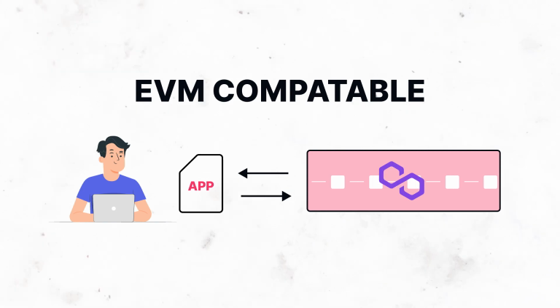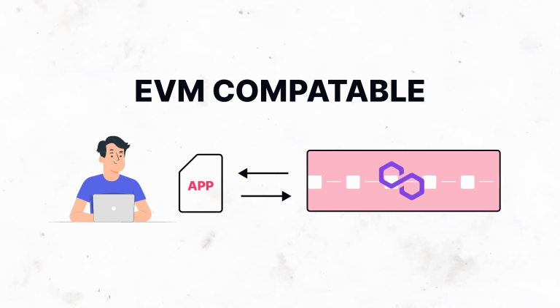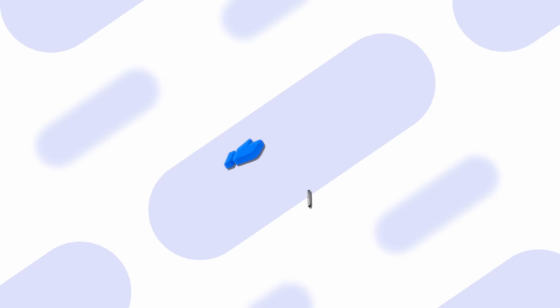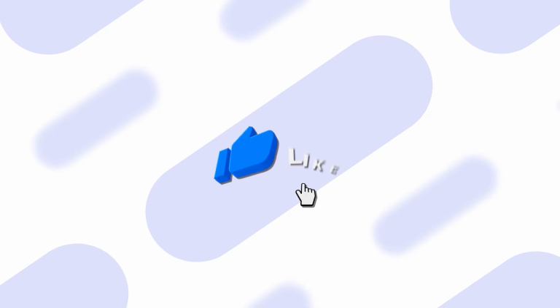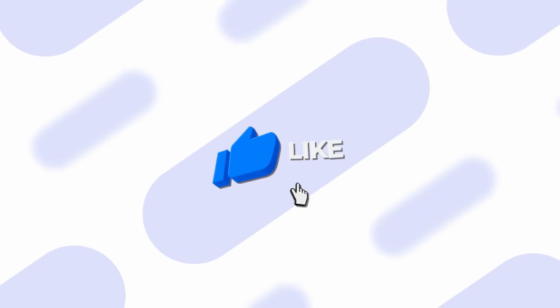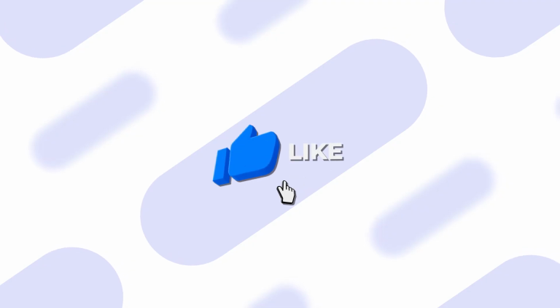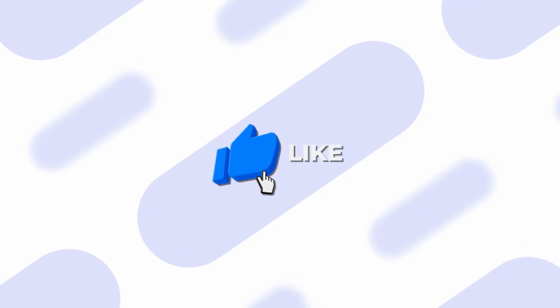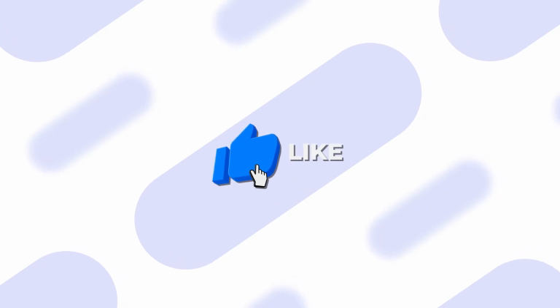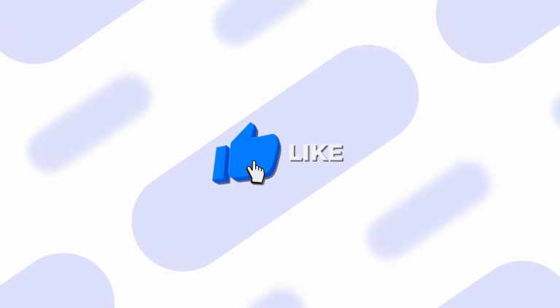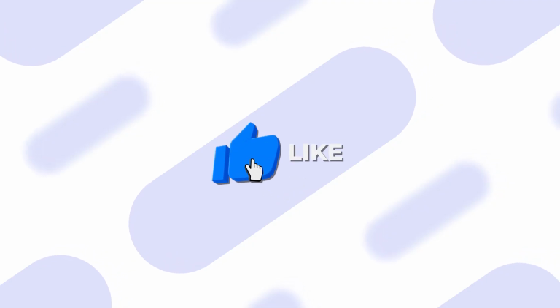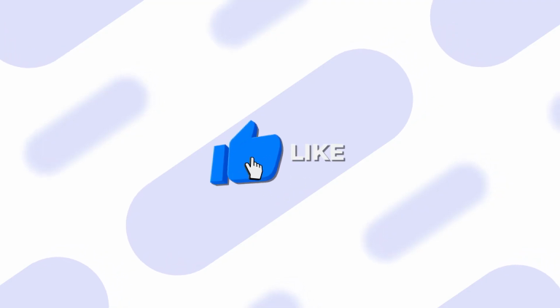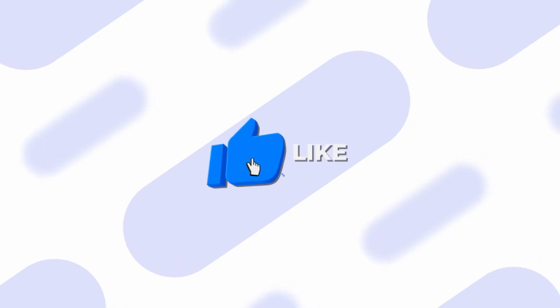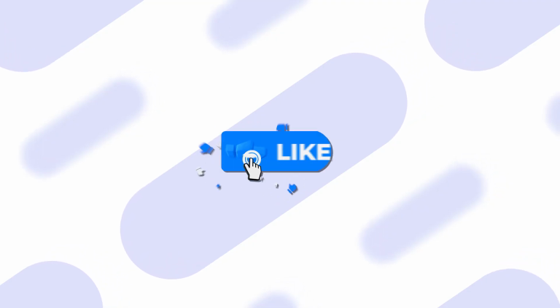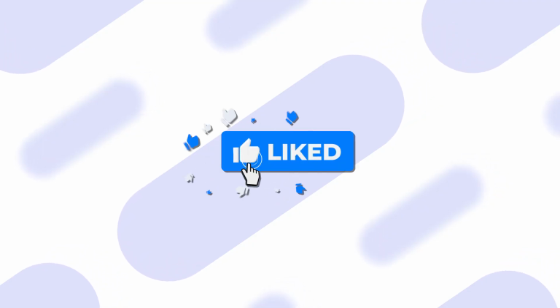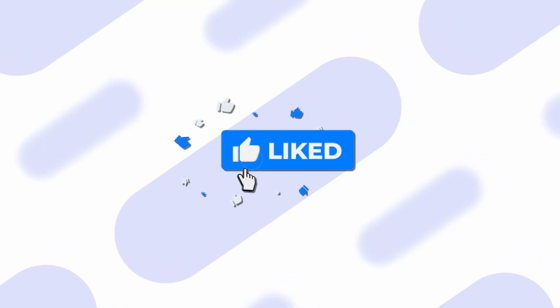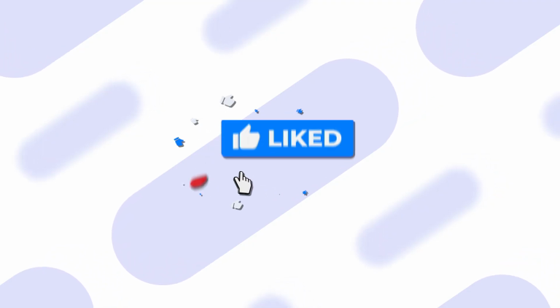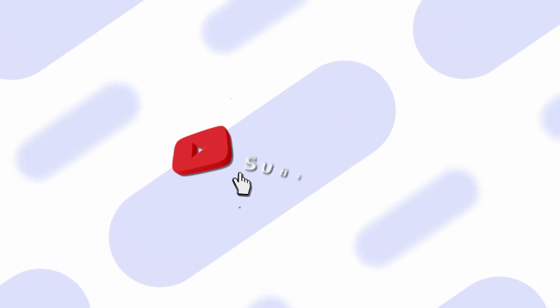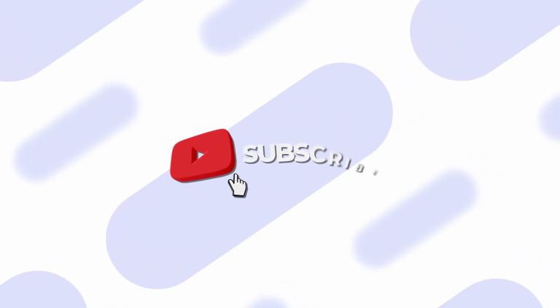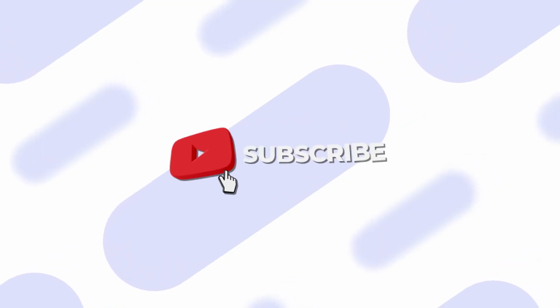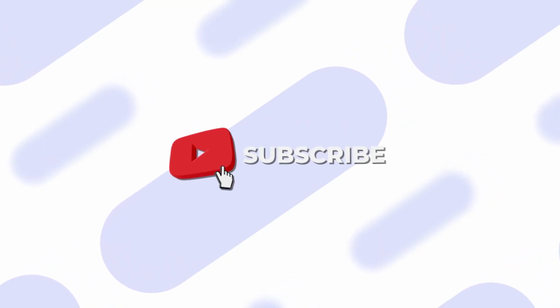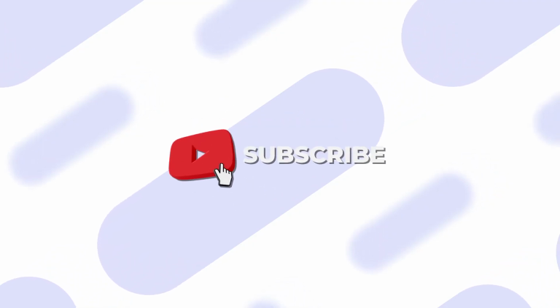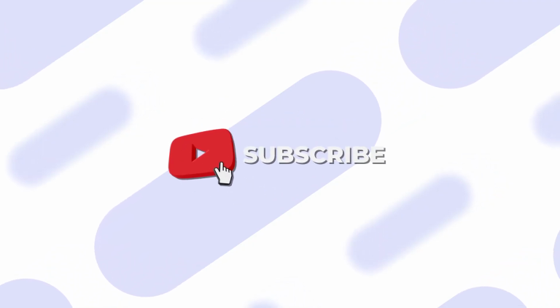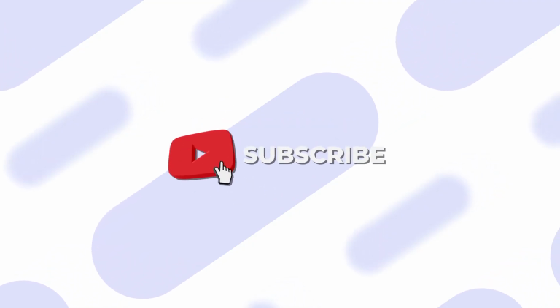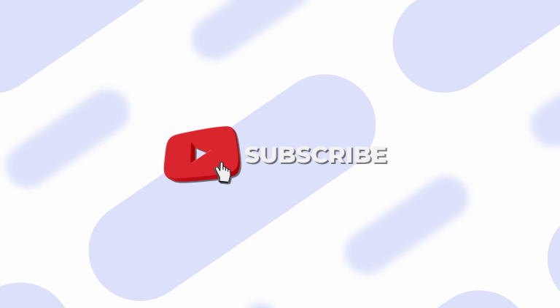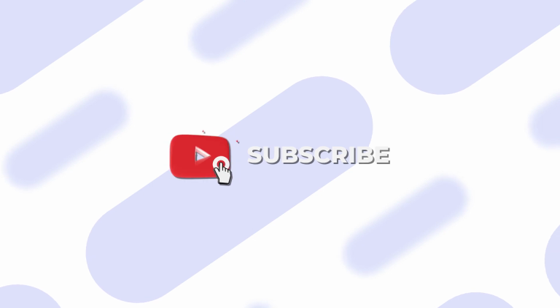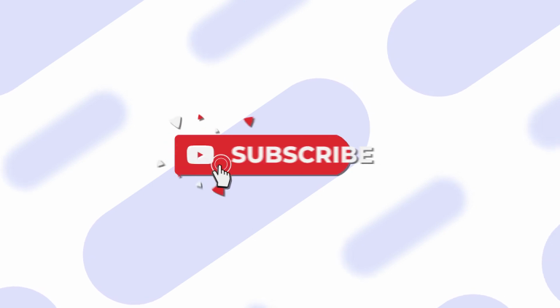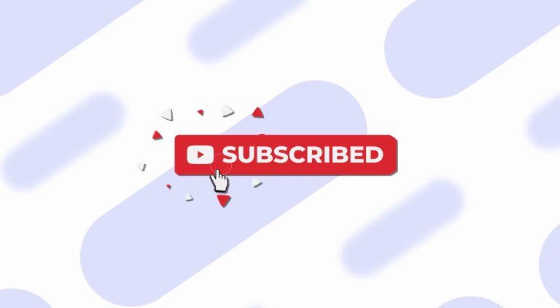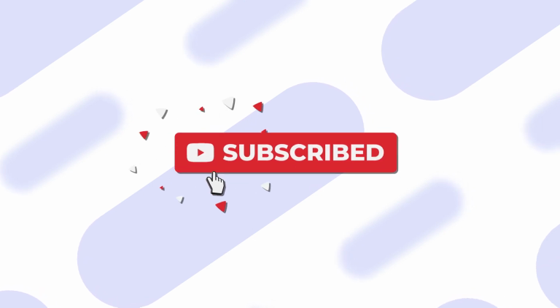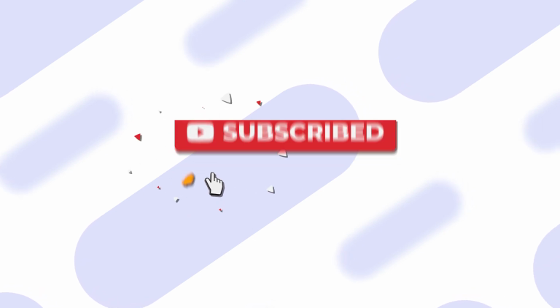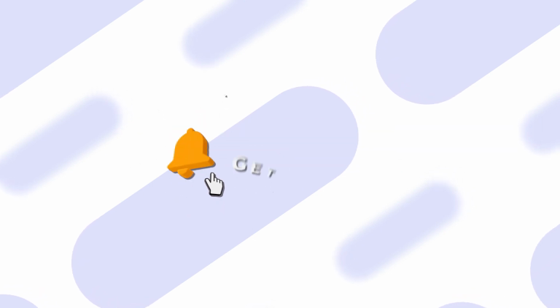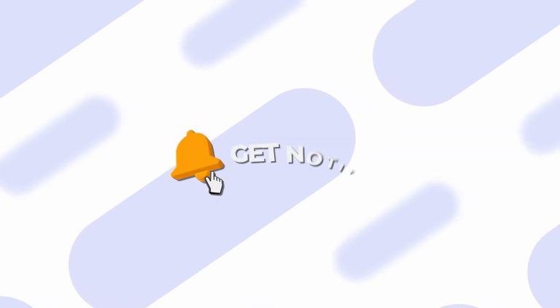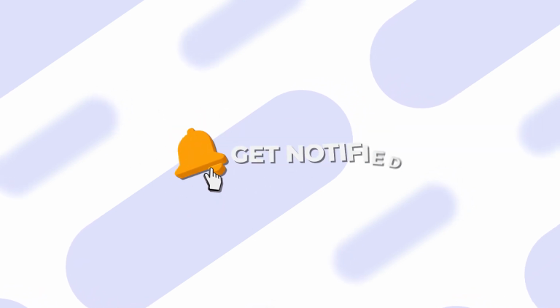And that's it — don't forget to subscribe to our channel for more educational videos, so you can get all the crypto knowledge you need.